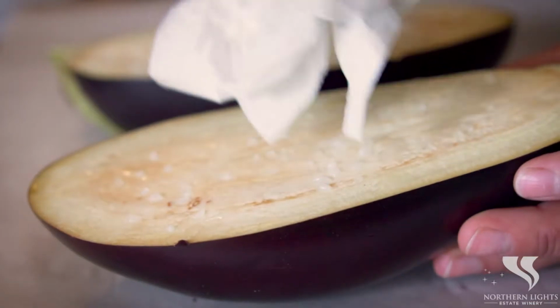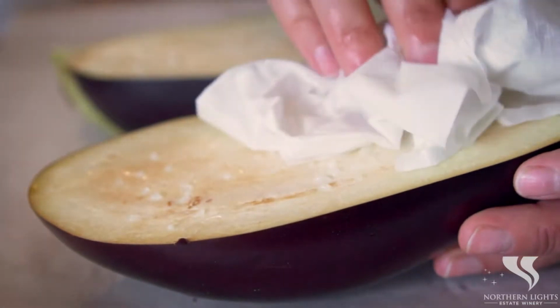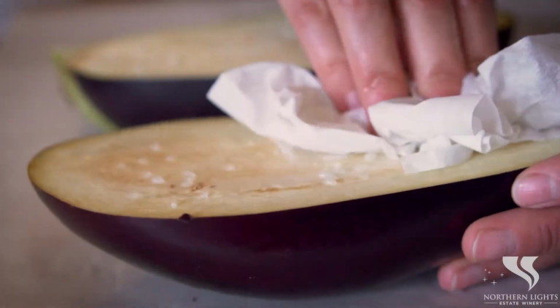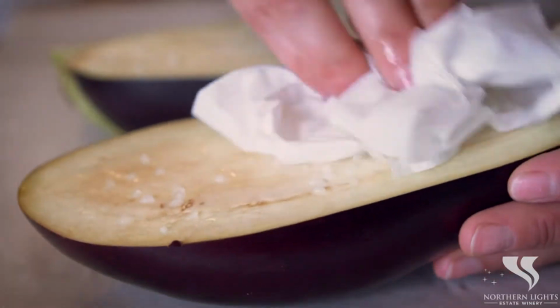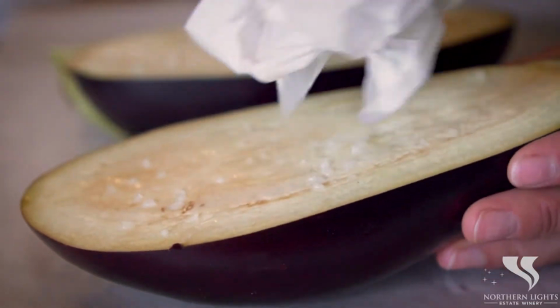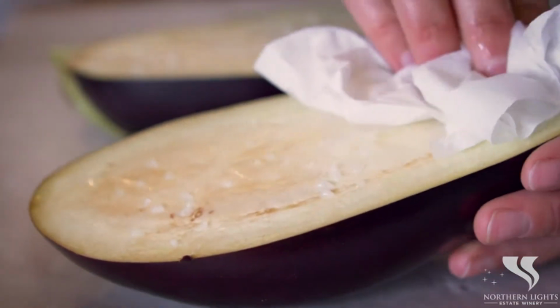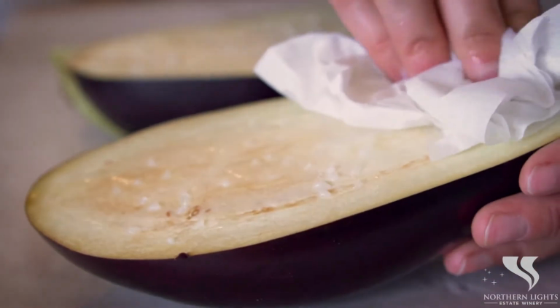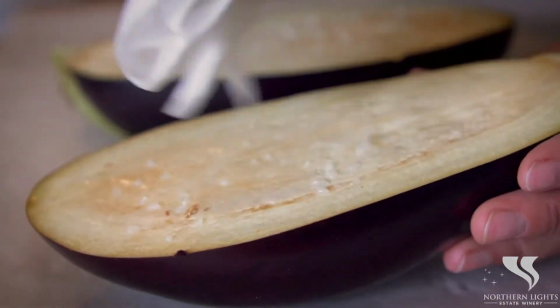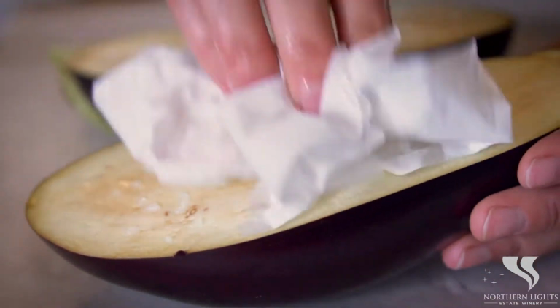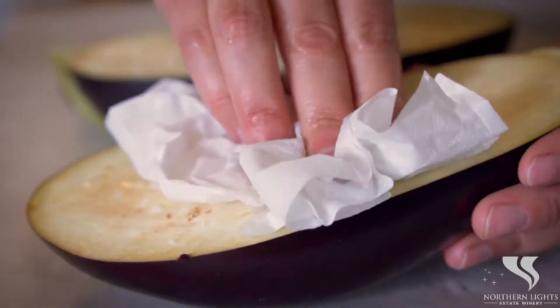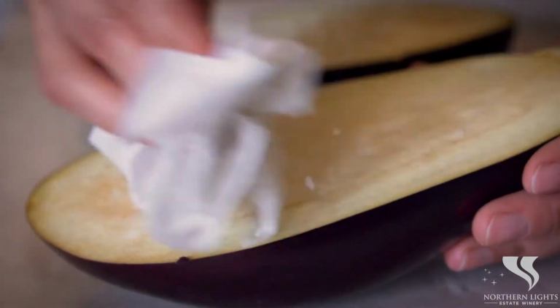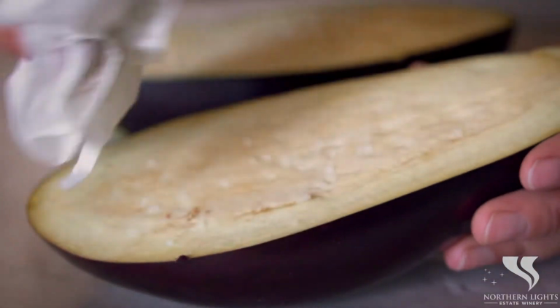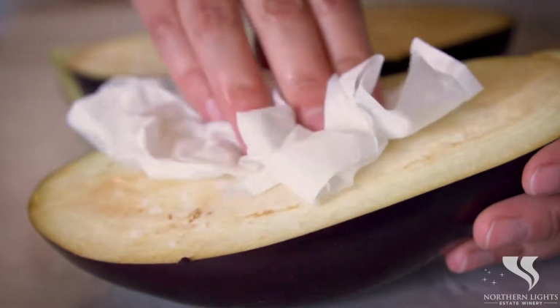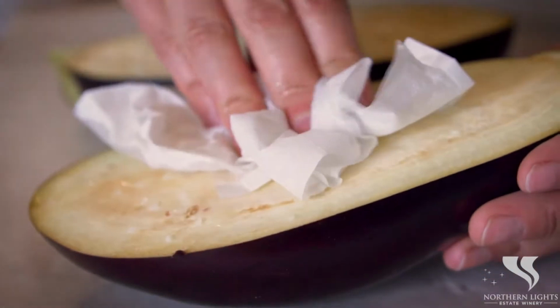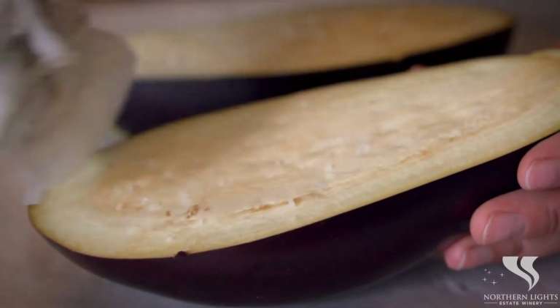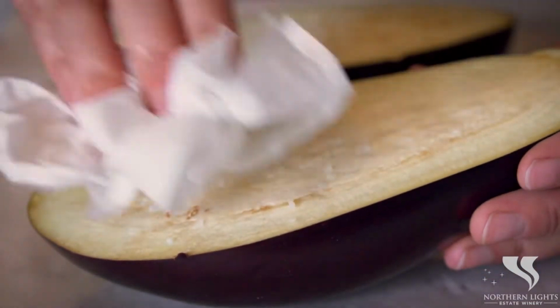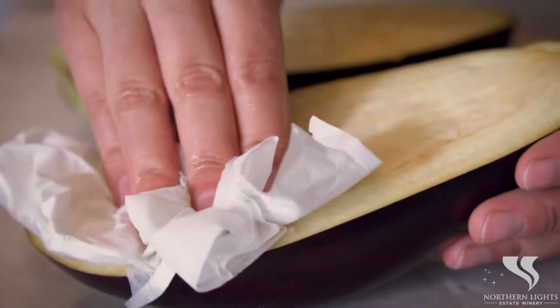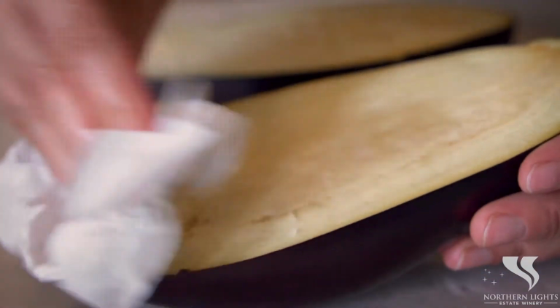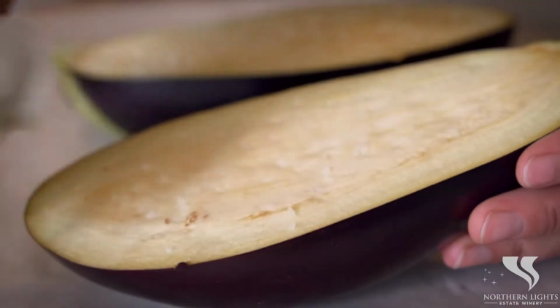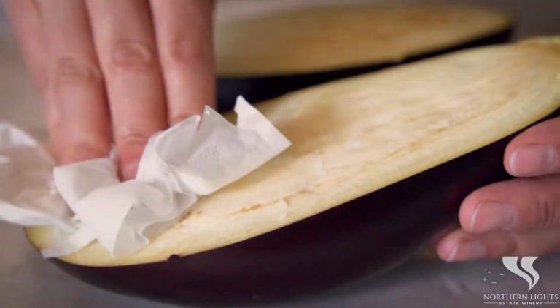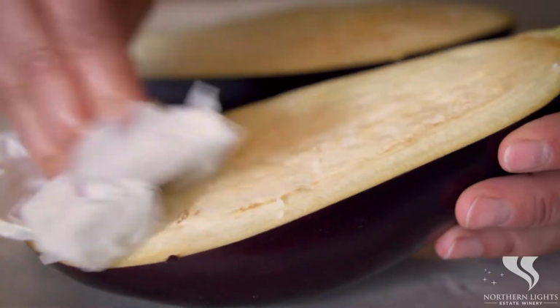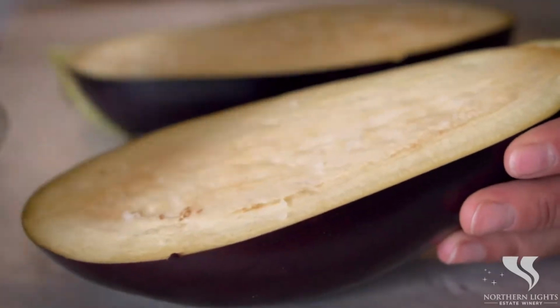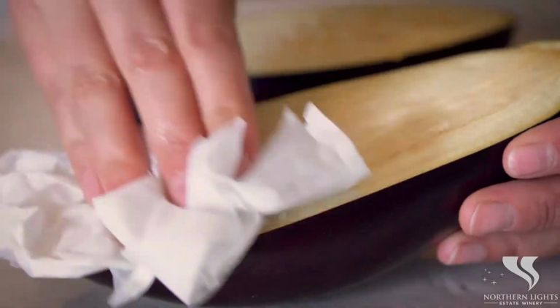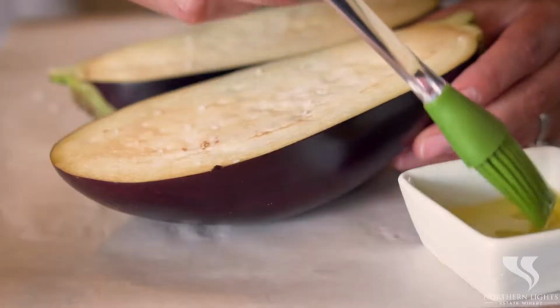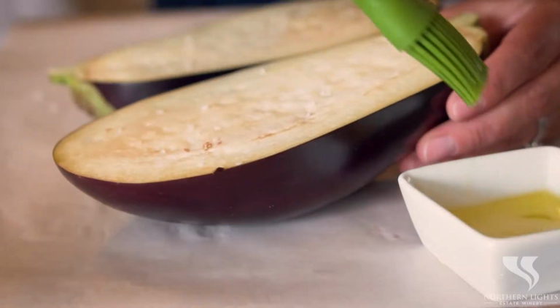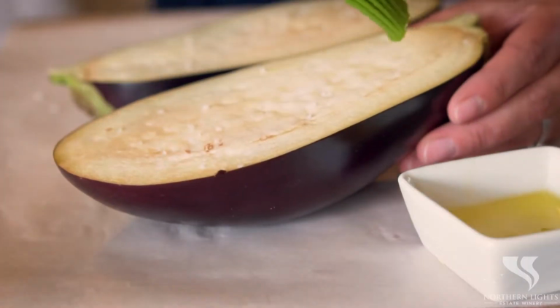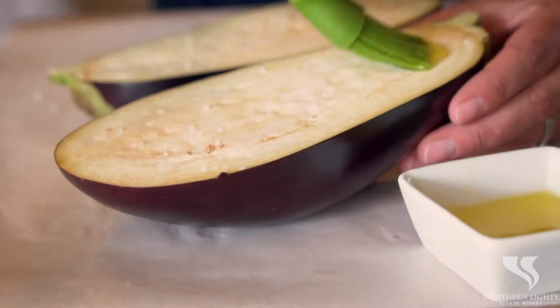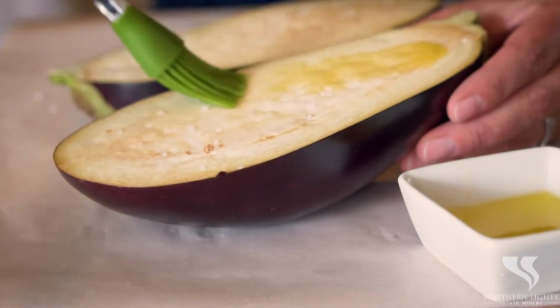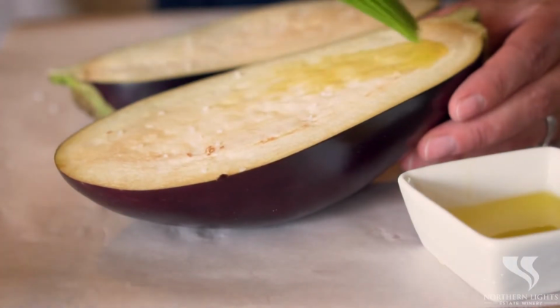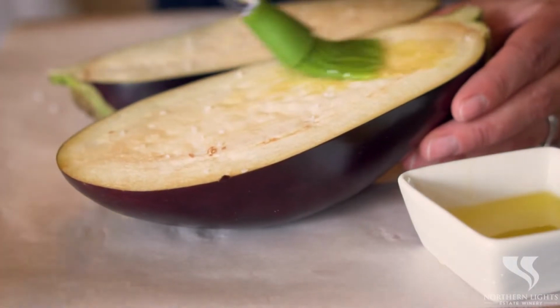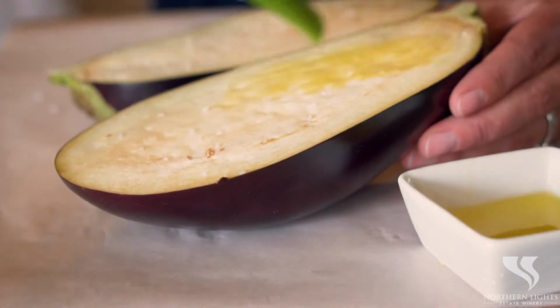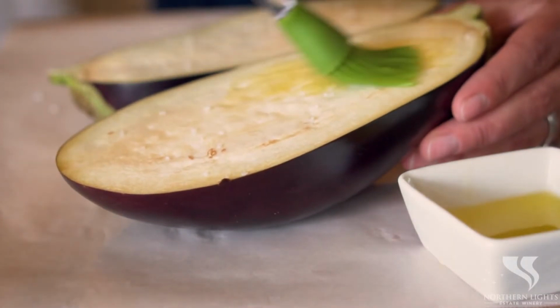It's been 30 minutes and now we're going to pat our eggplant dry and brush it with a bit of oil.